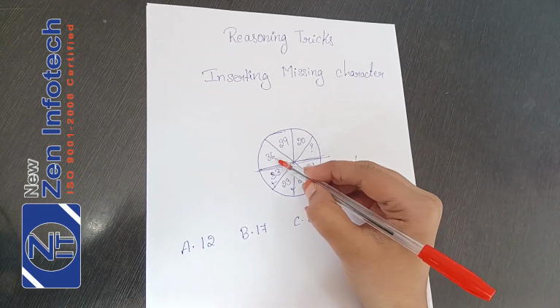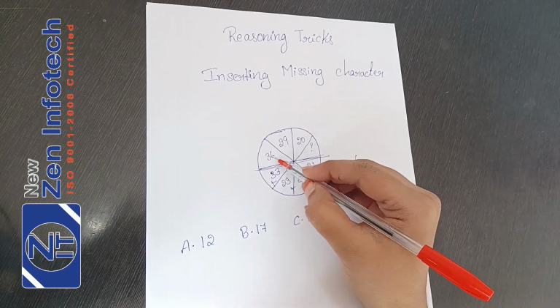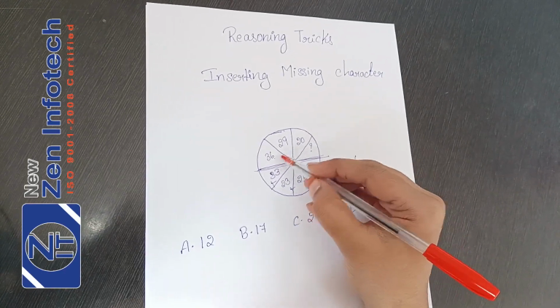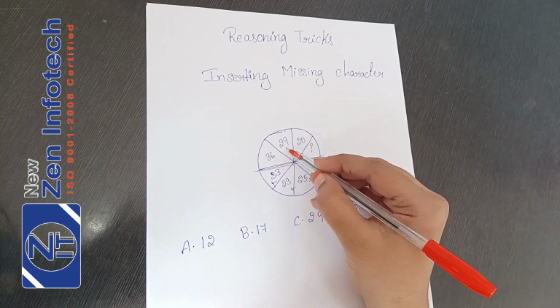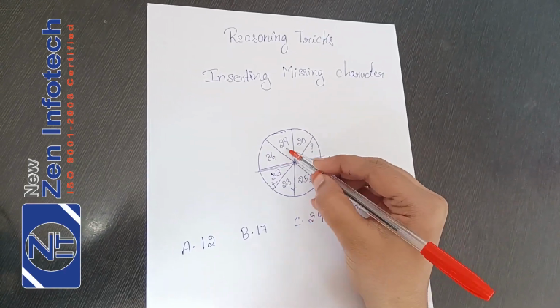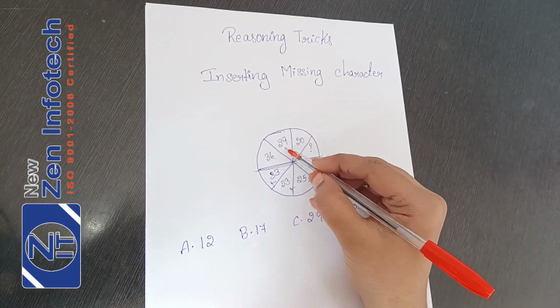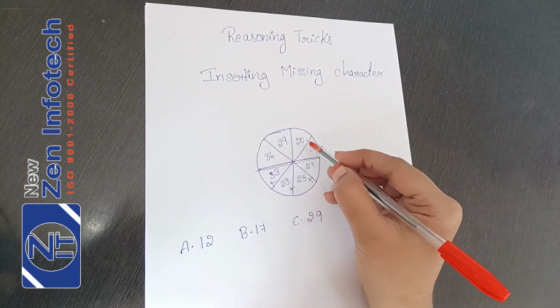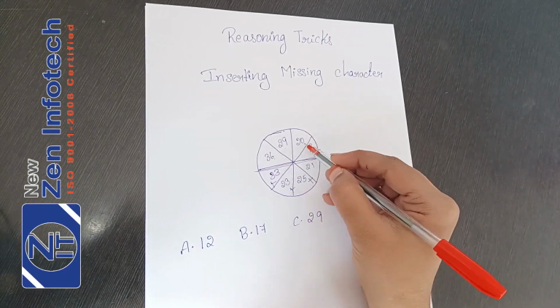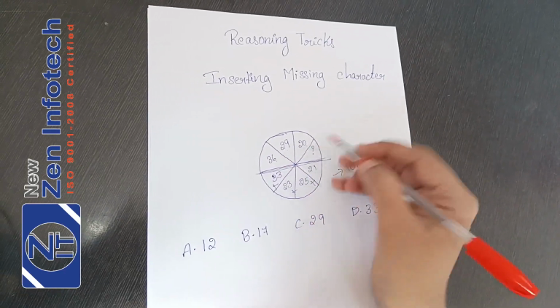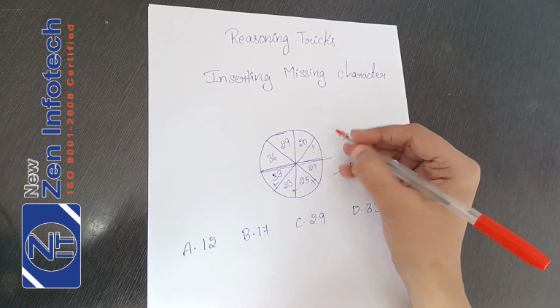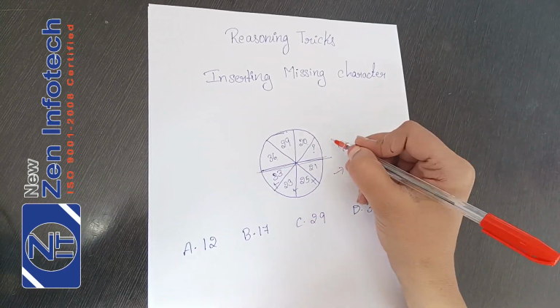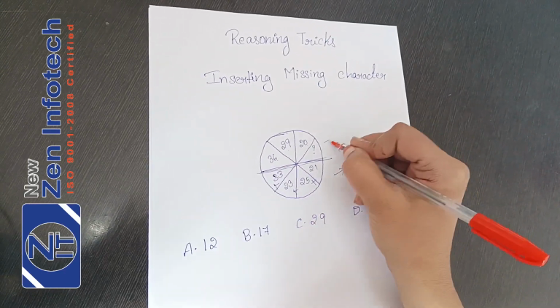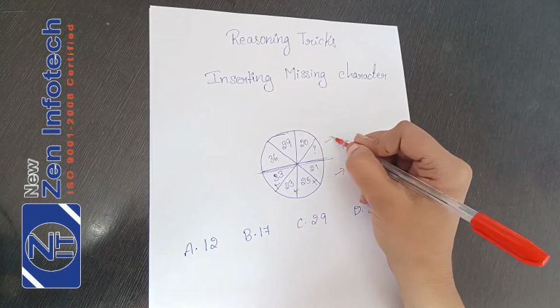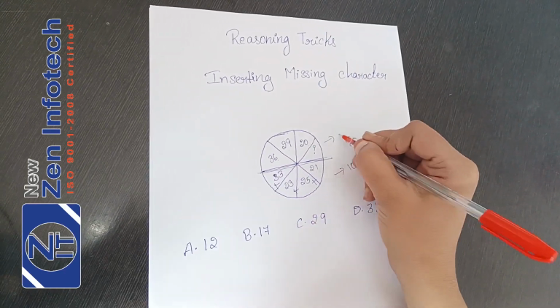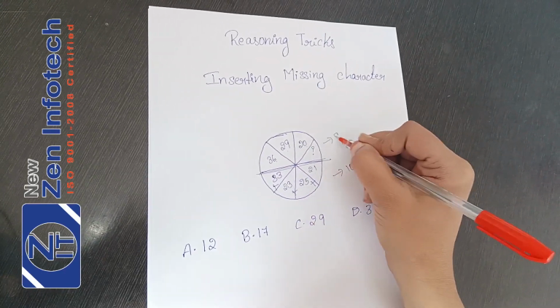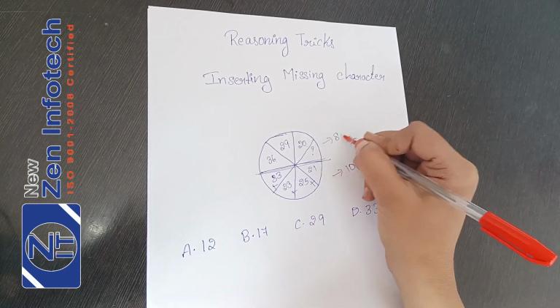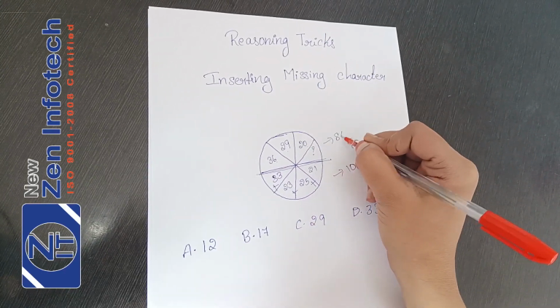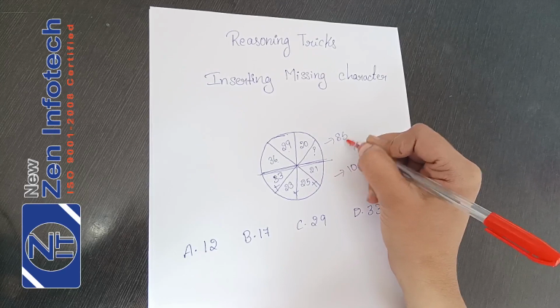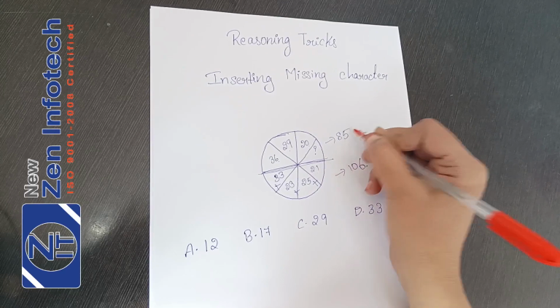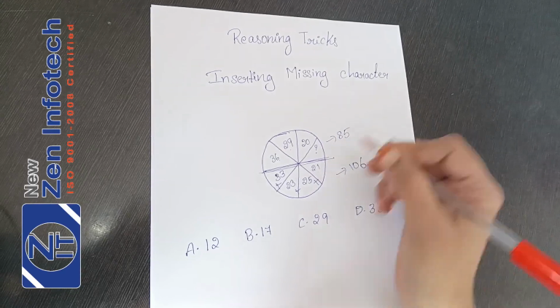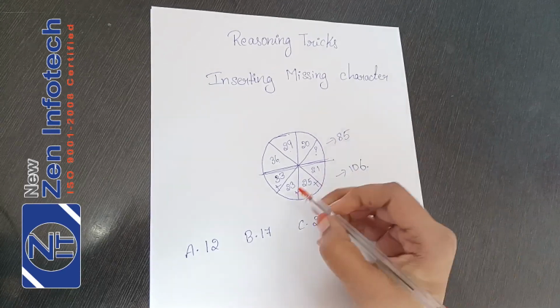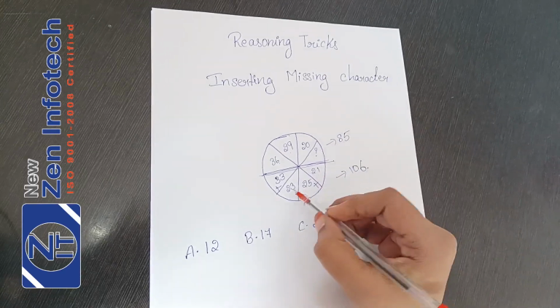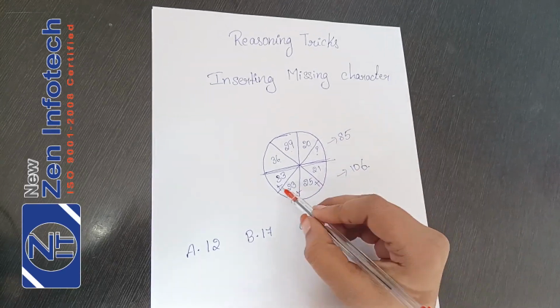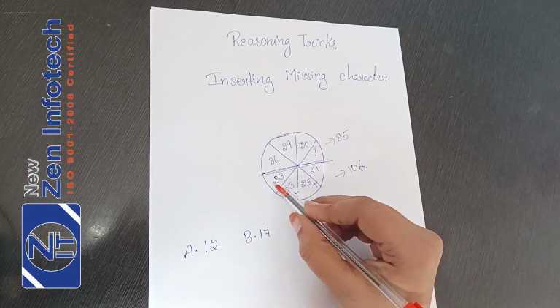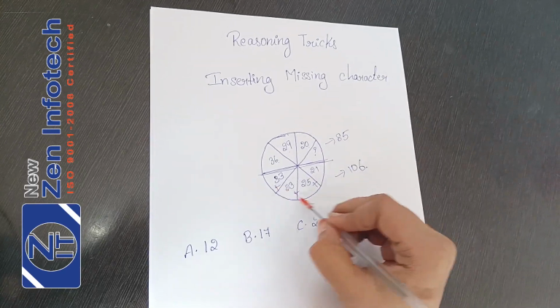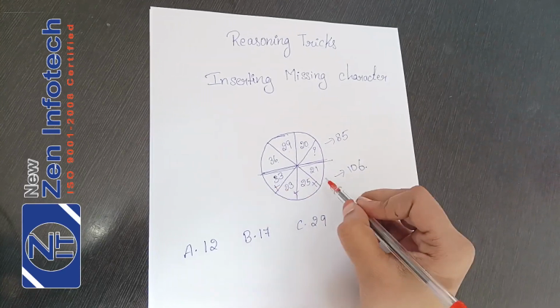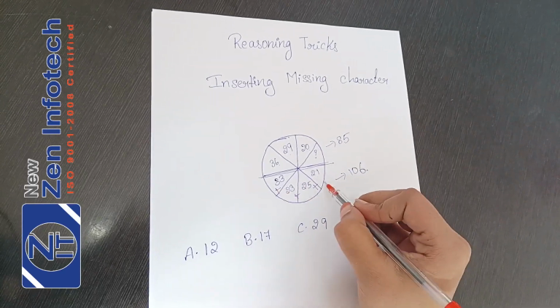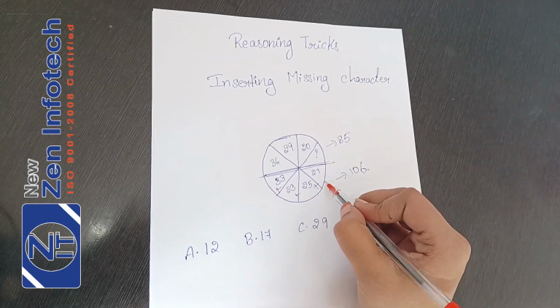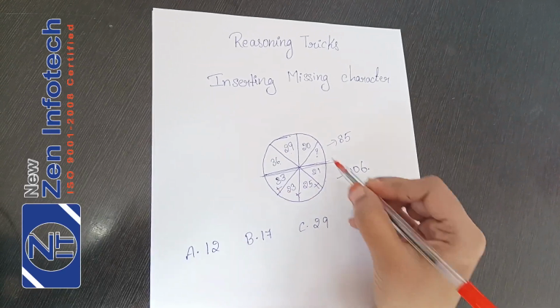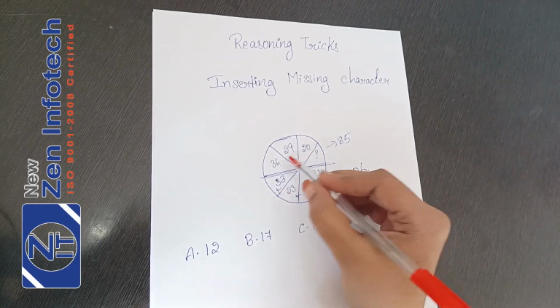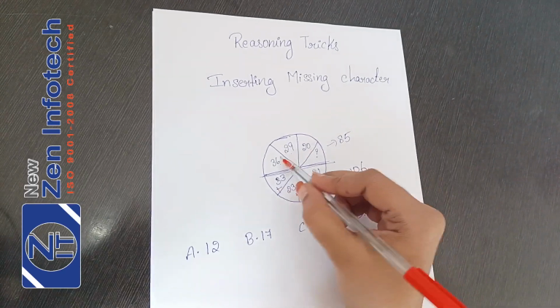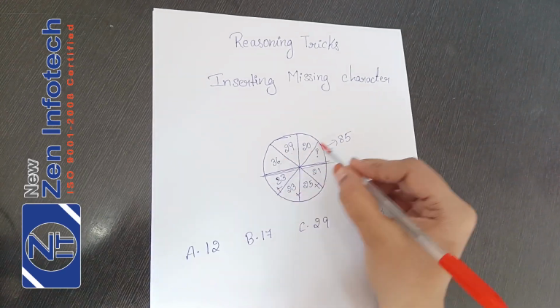36 plus 29 plus 20 will give me 85. The number is counted.